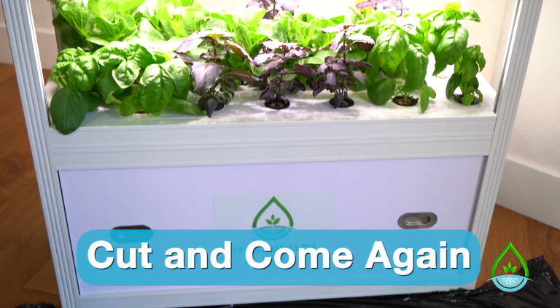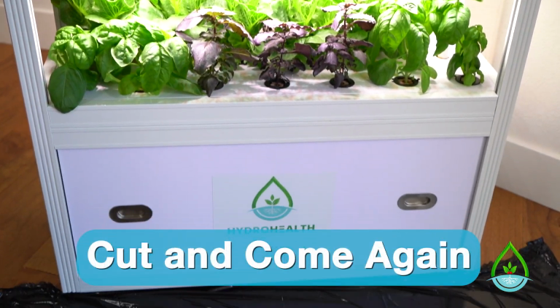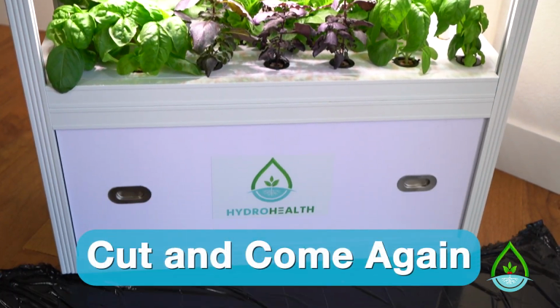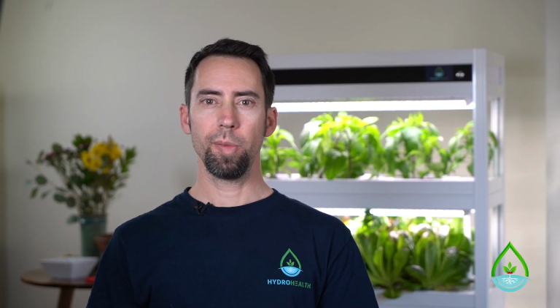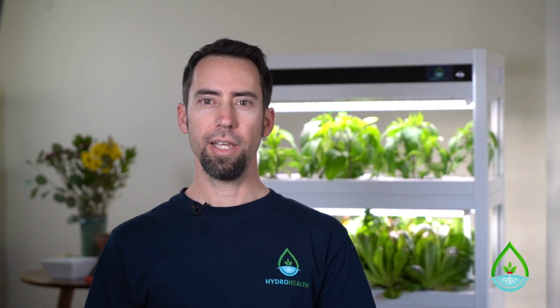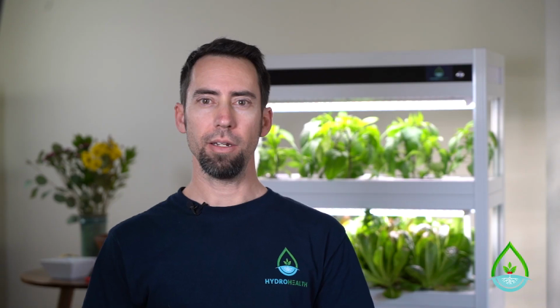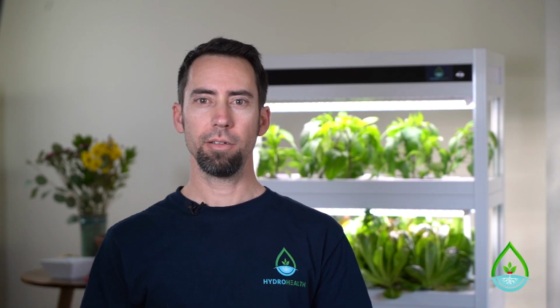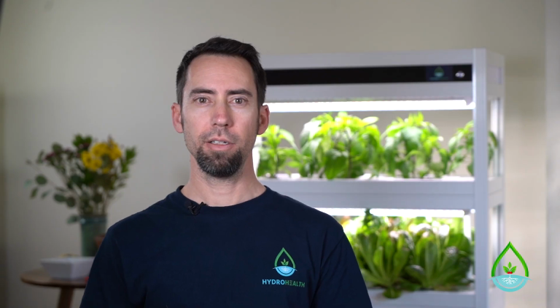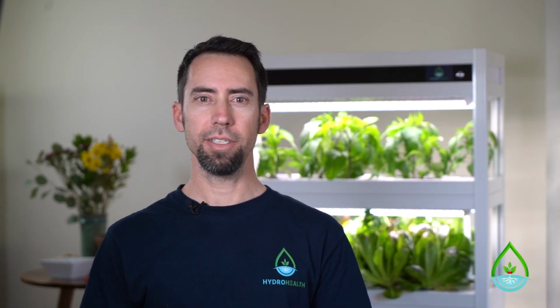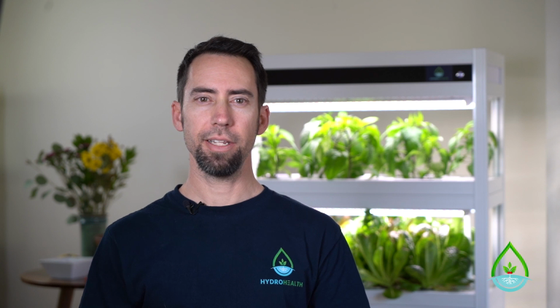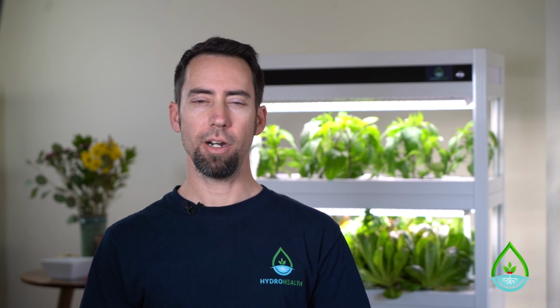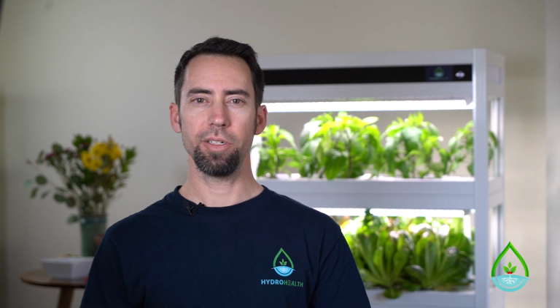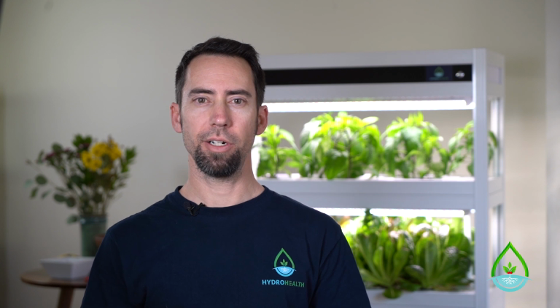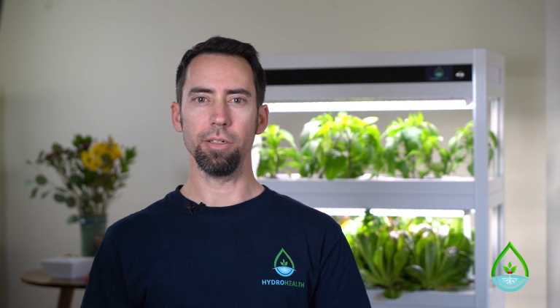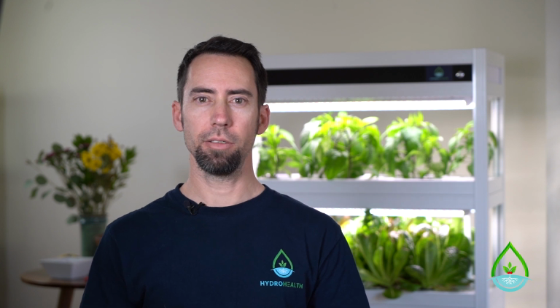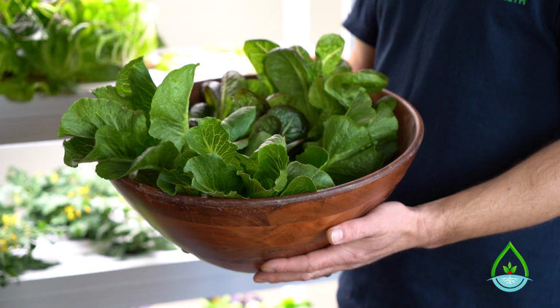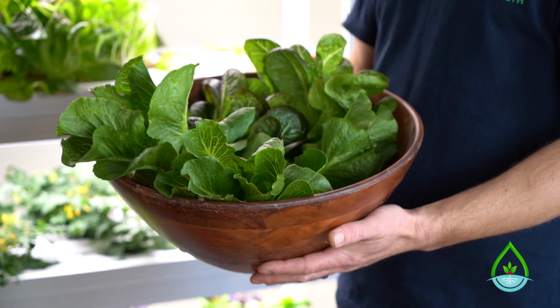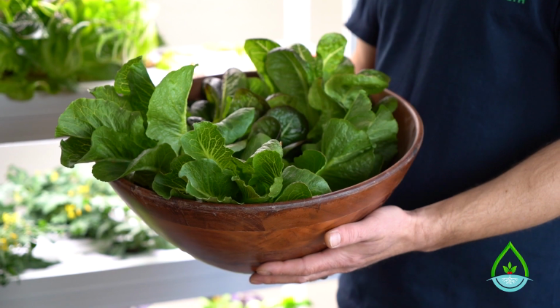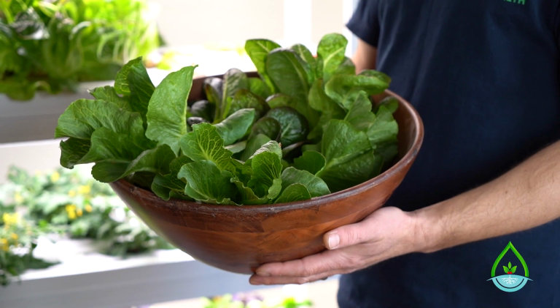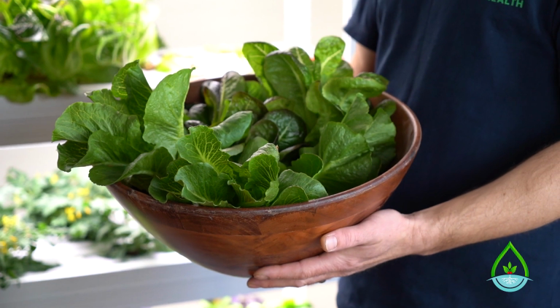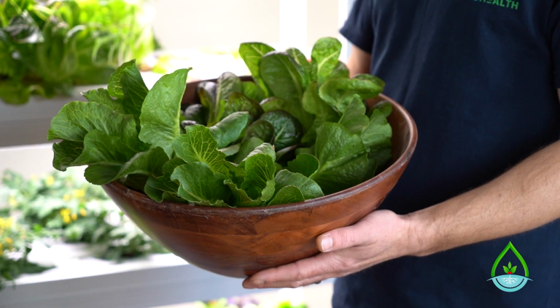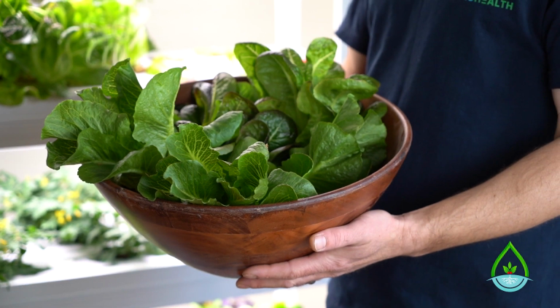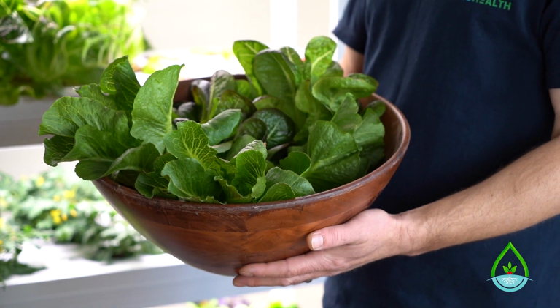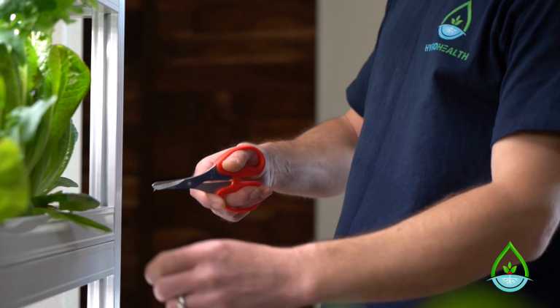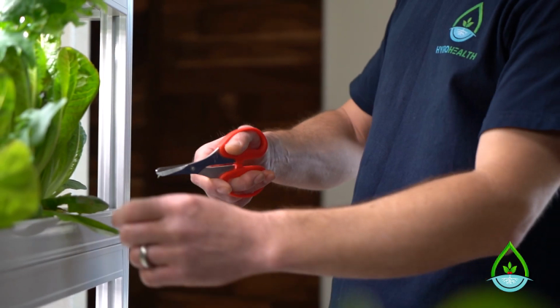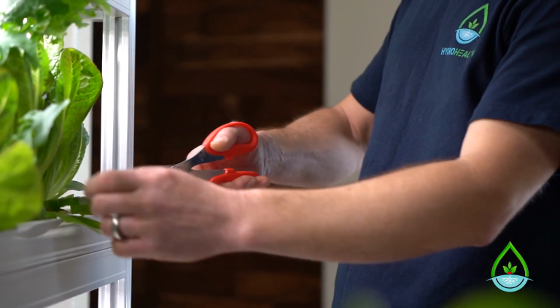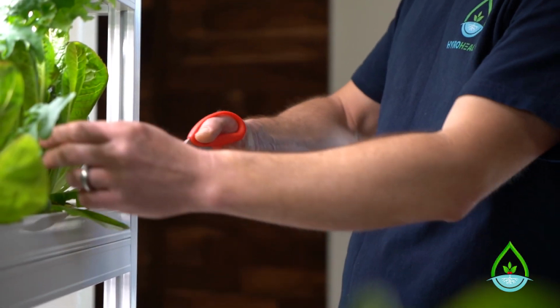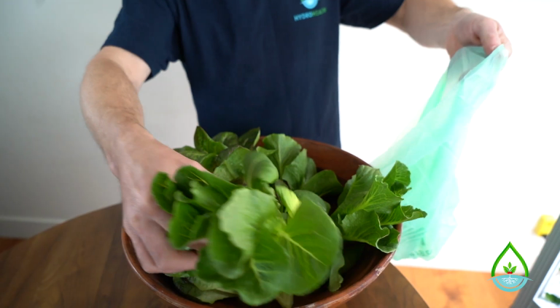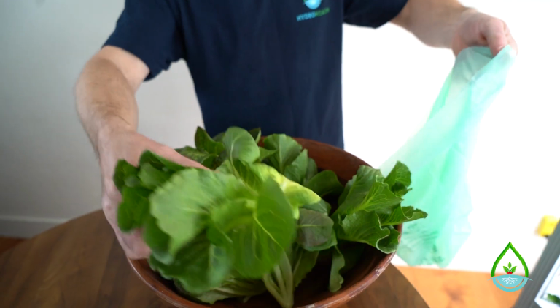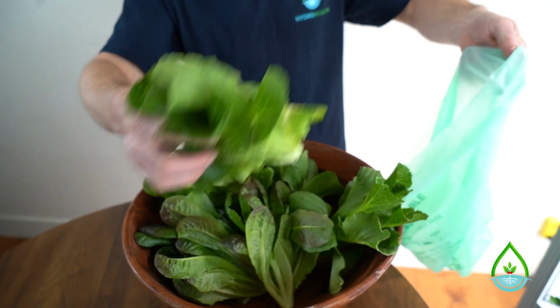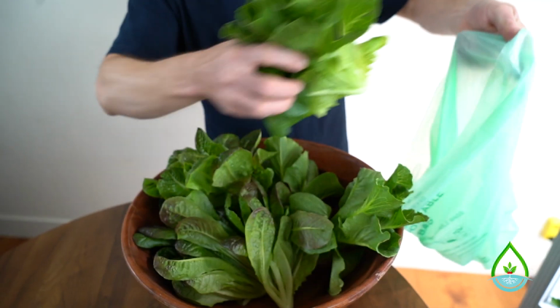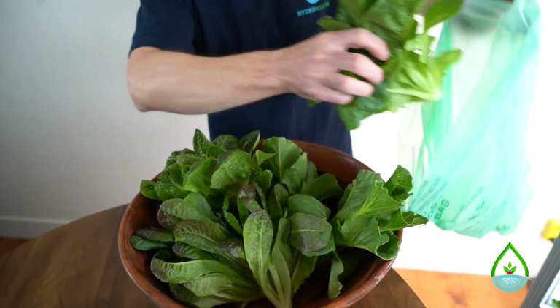Before we begin, let's gather our materials: a salad bowl, scissors, and harvest bags.